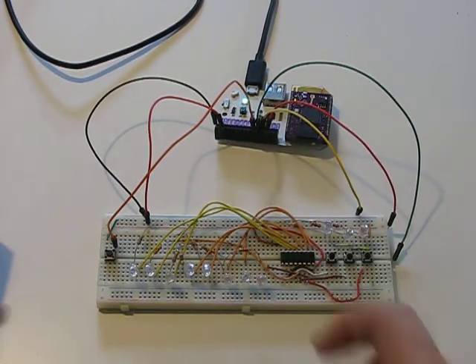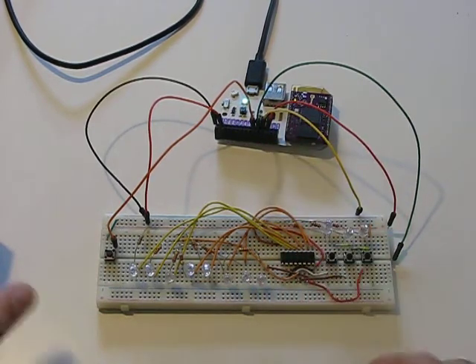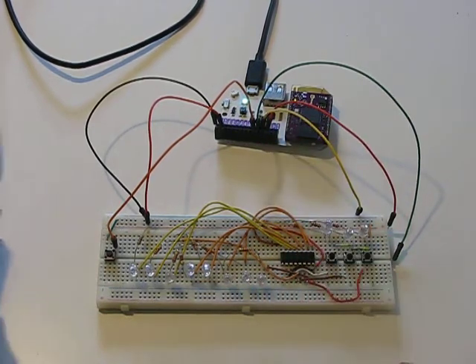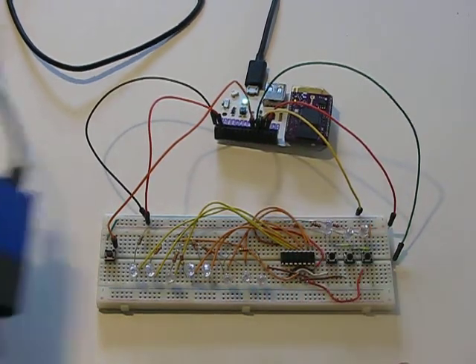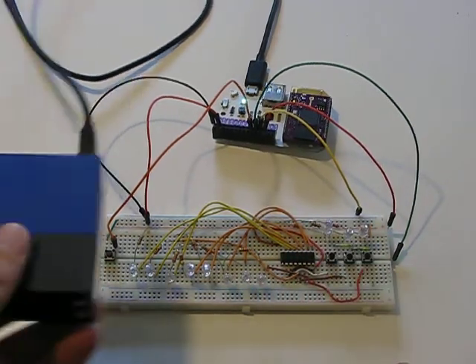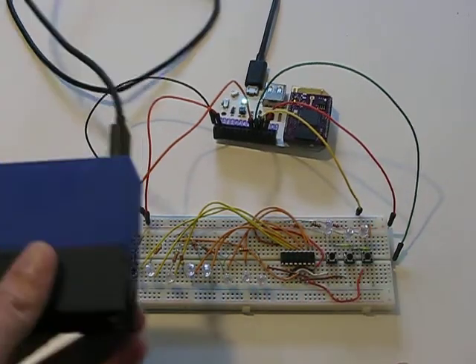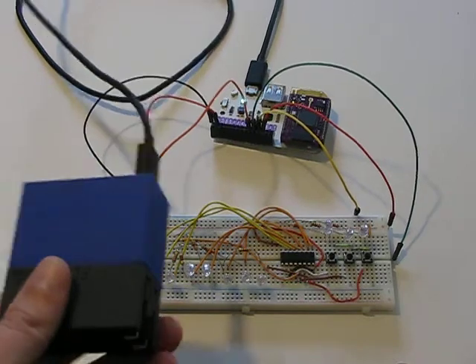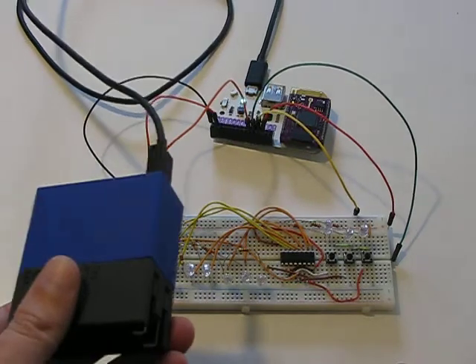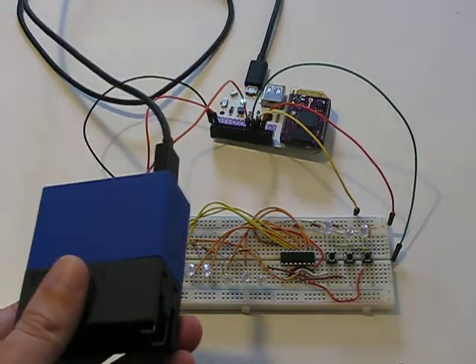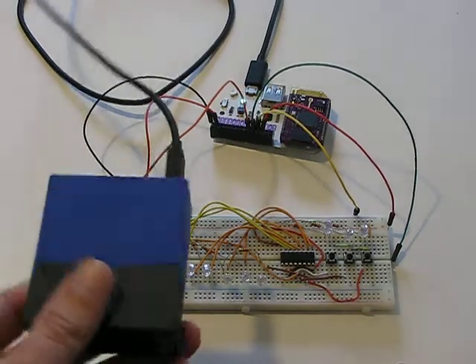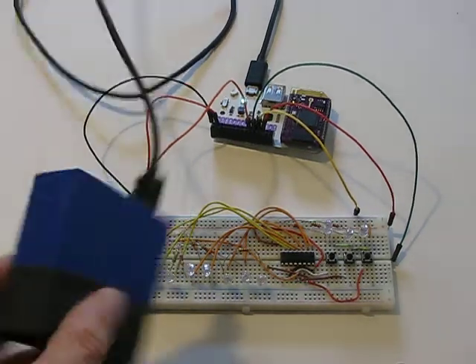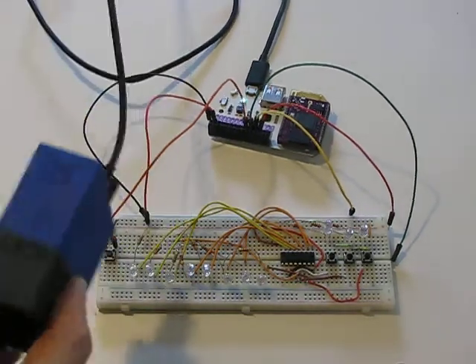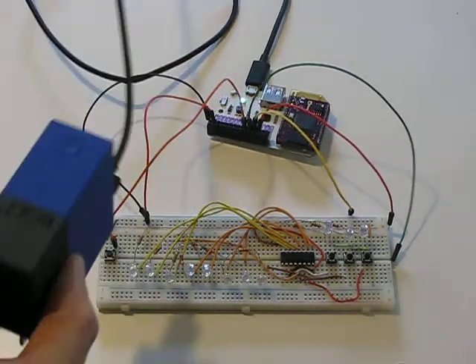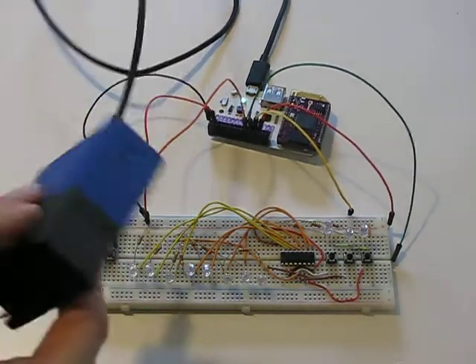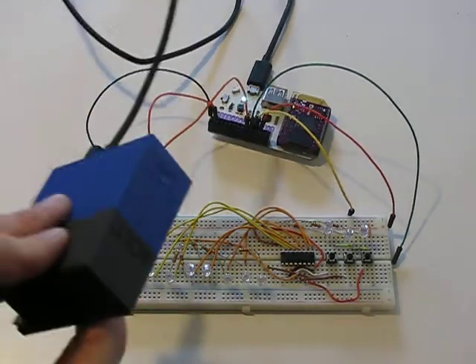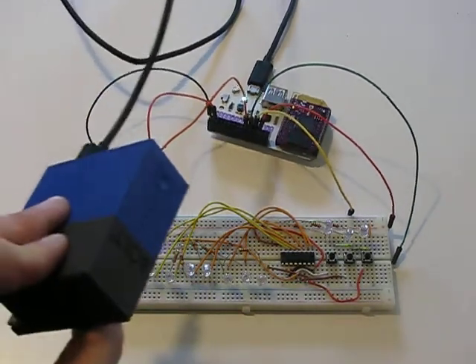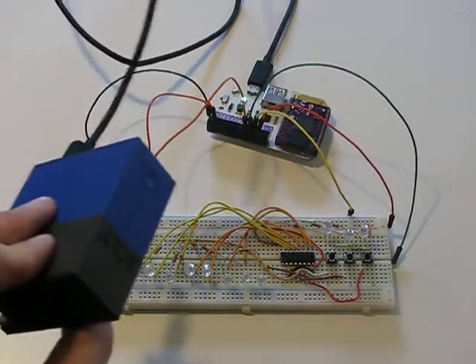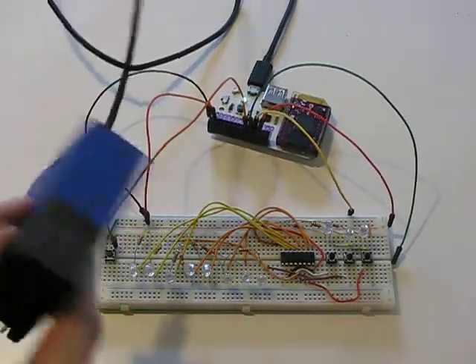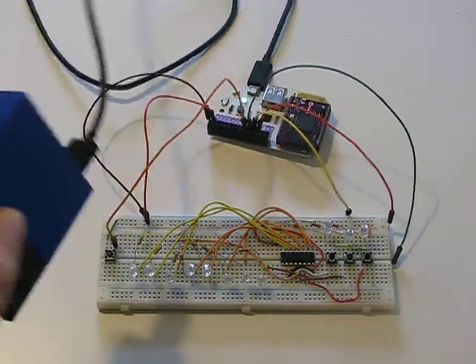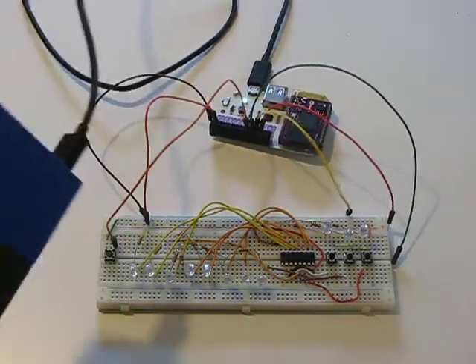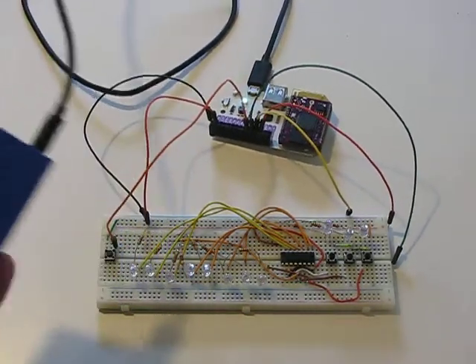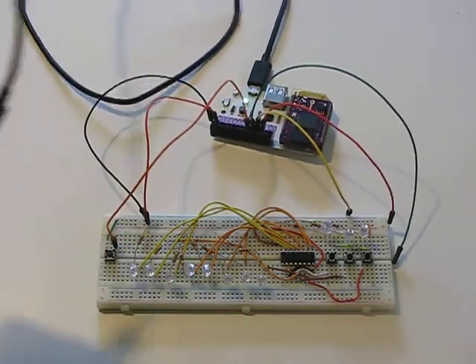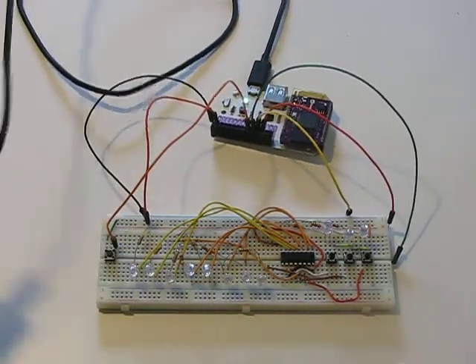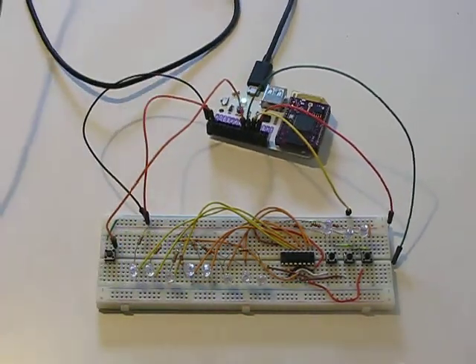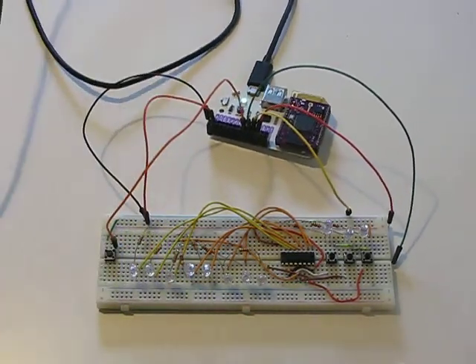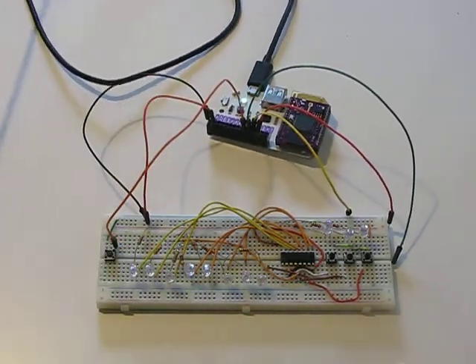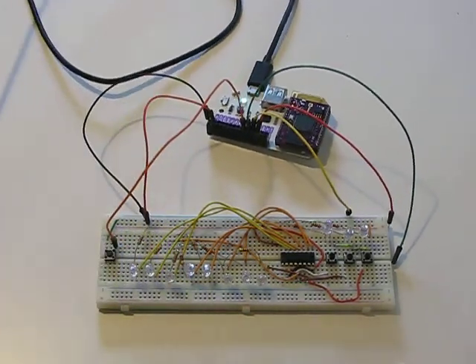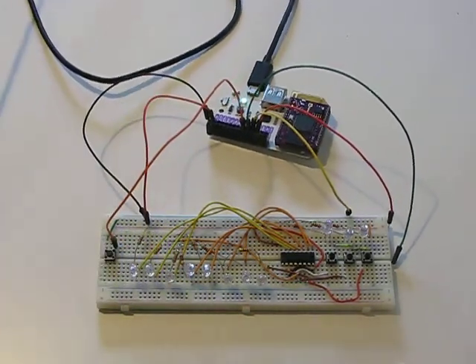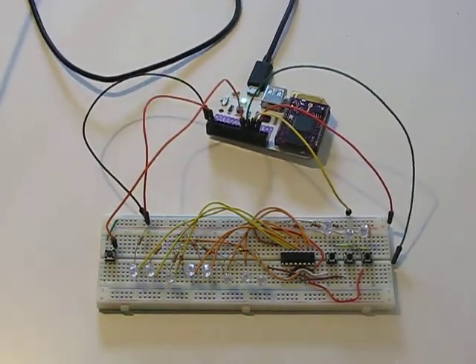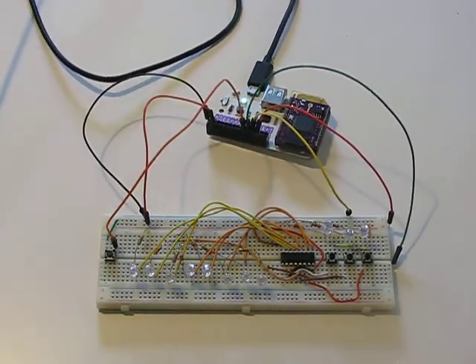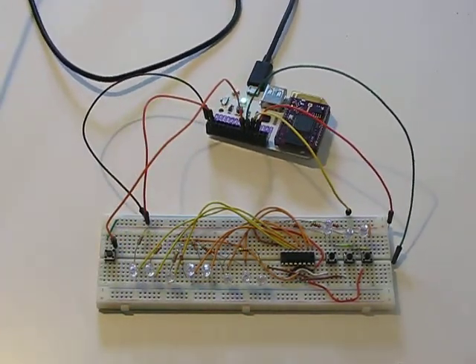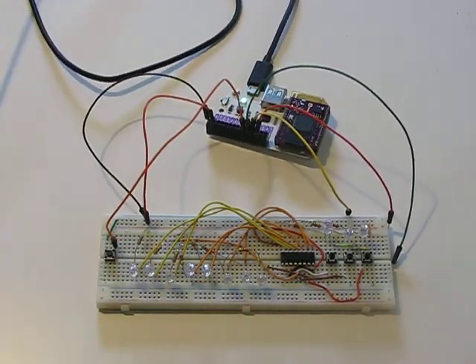All of this is right now just getting power from the Onion Omega, which is hooked to power through this battery, through USB.